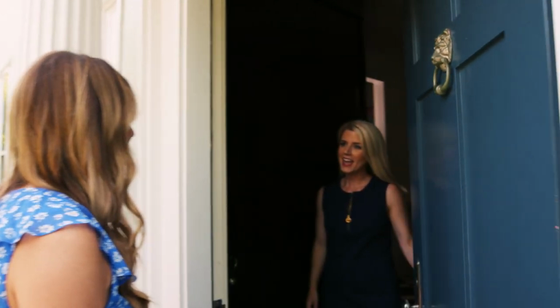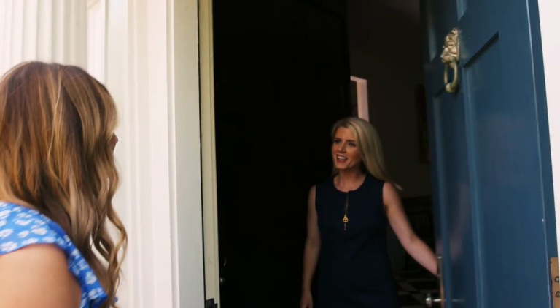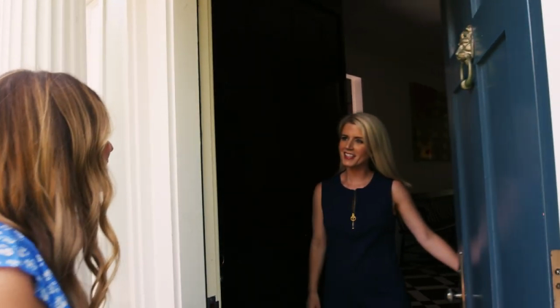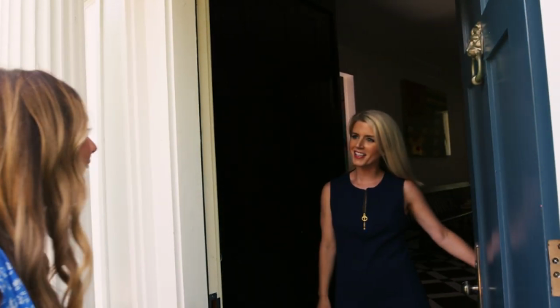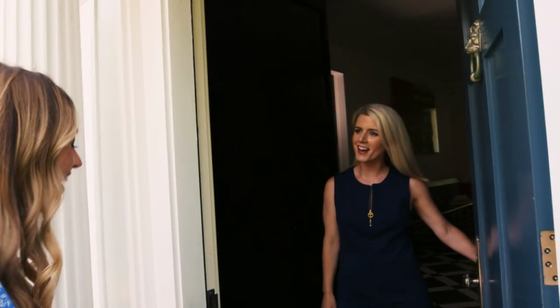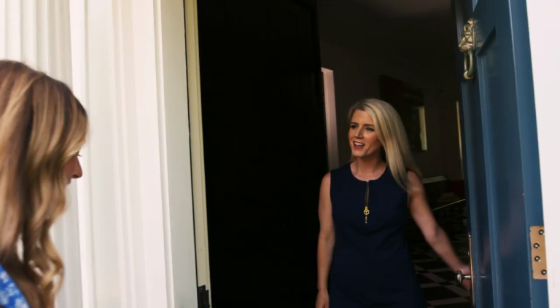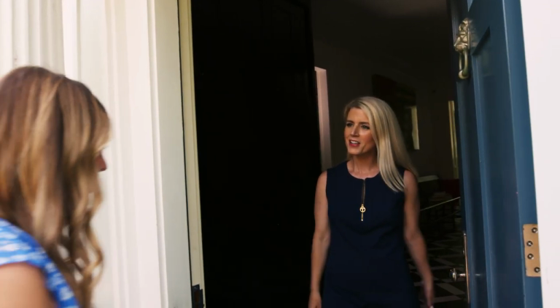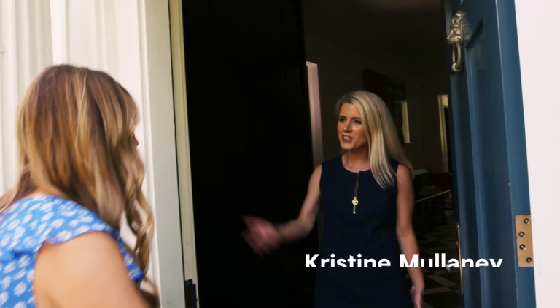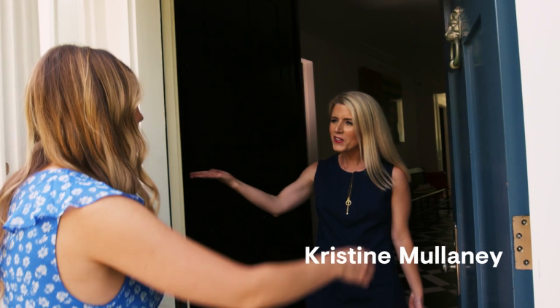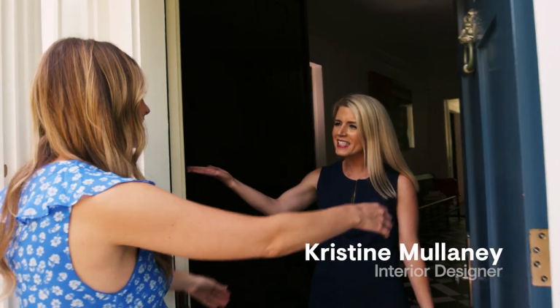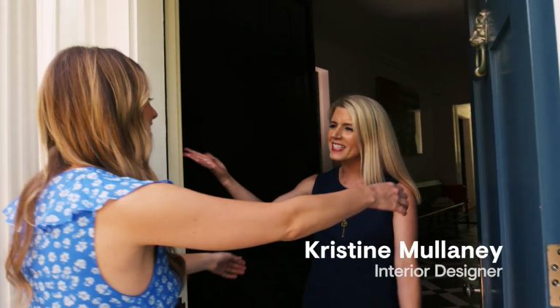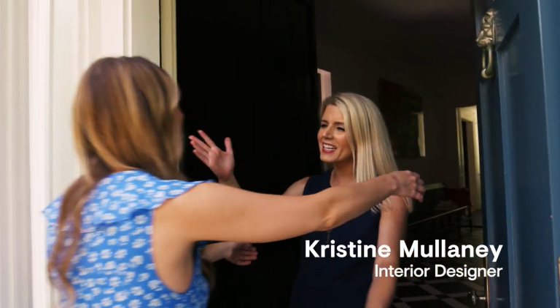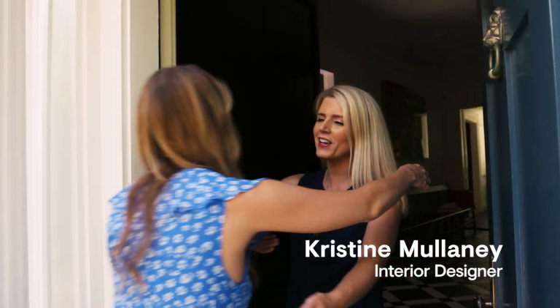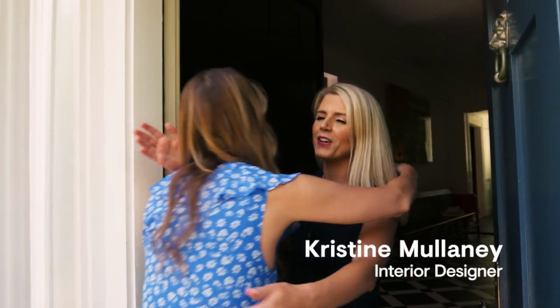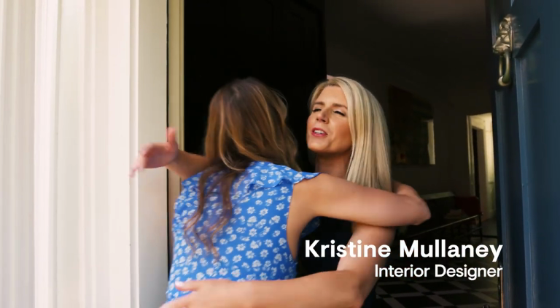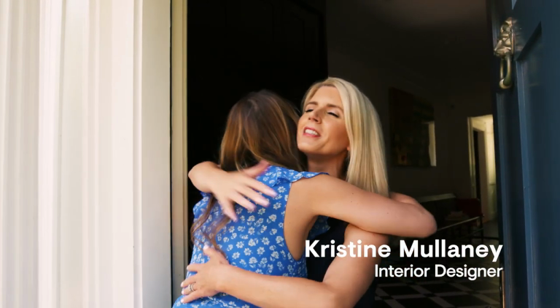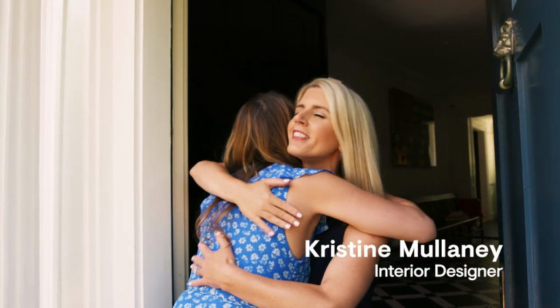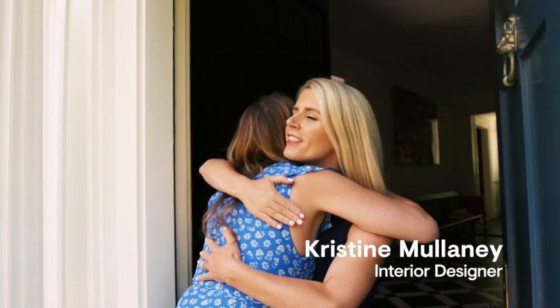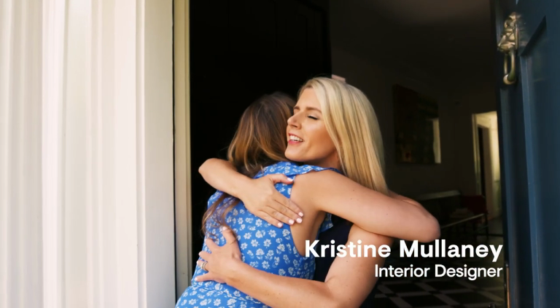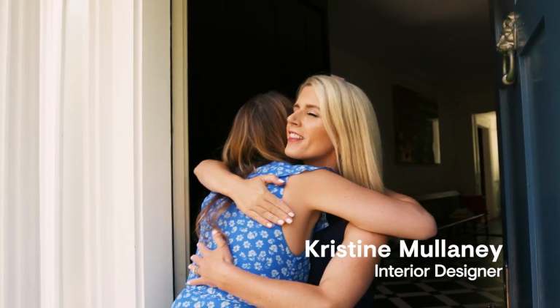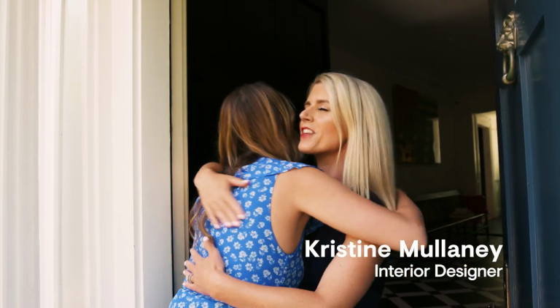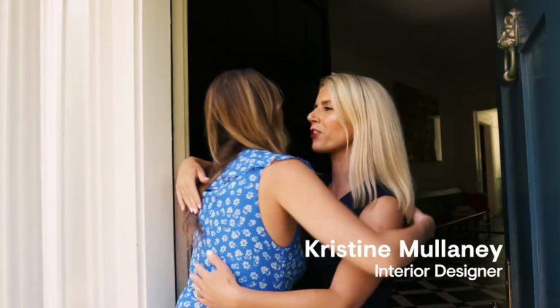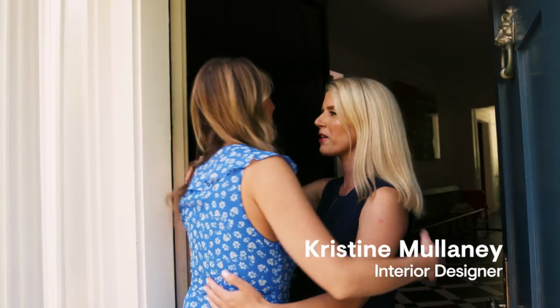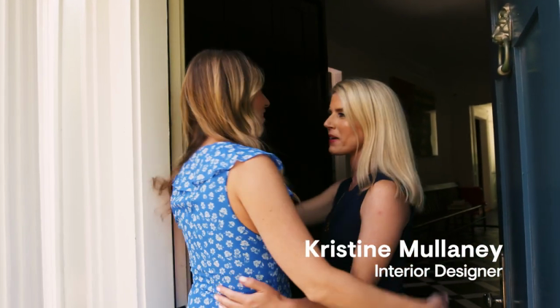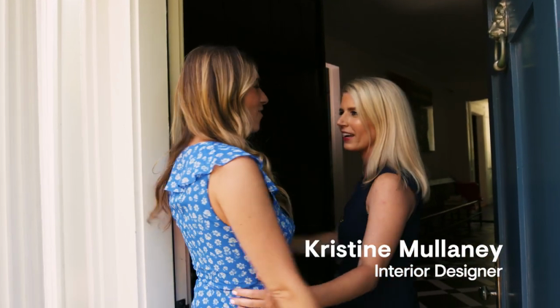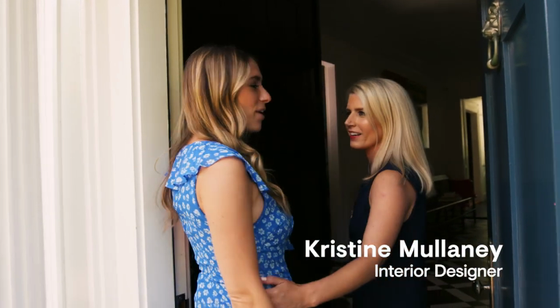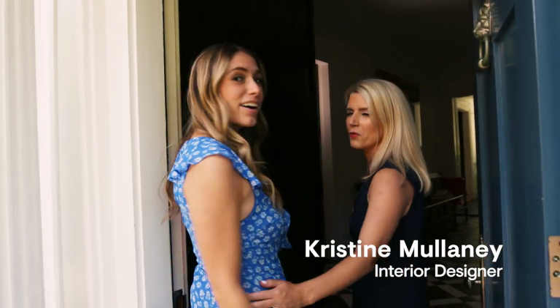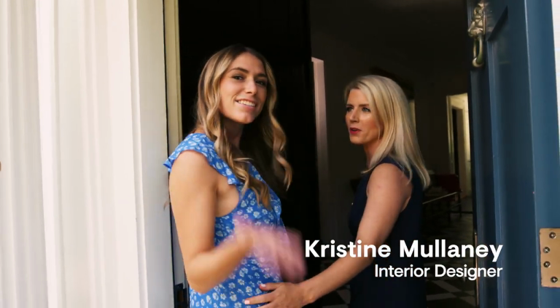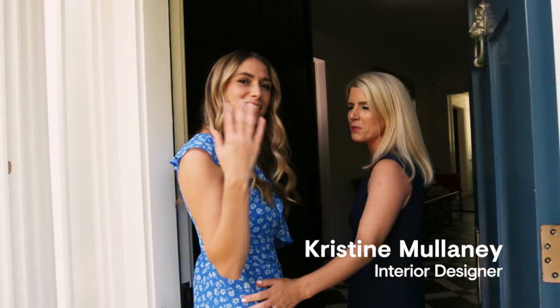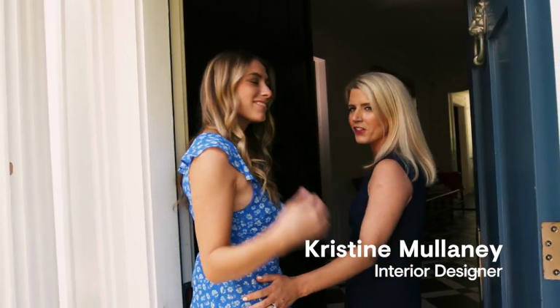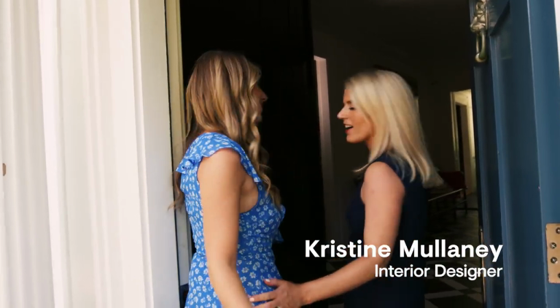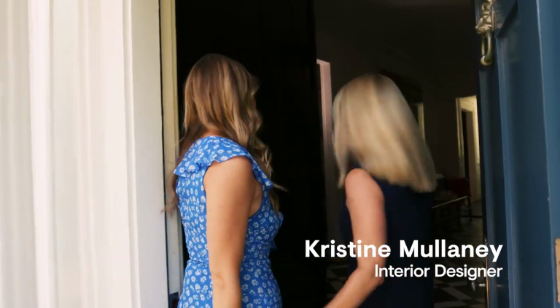Hey, Alyssa. It's so good to see you. Thank you for coming. Welcome to Brookline.